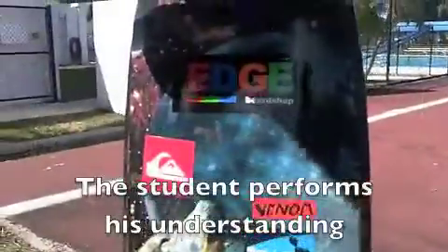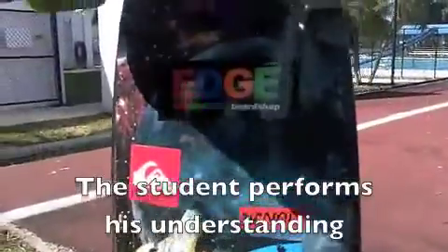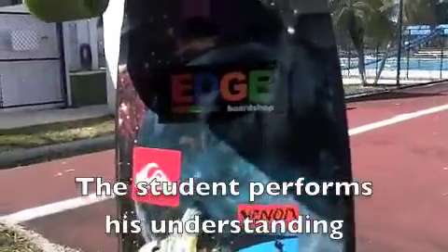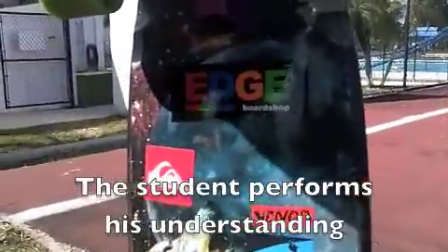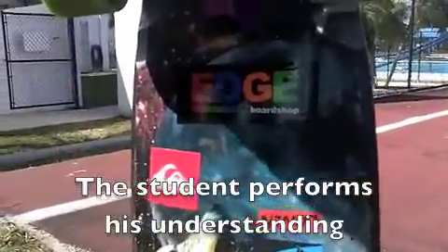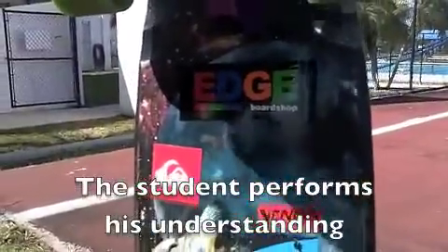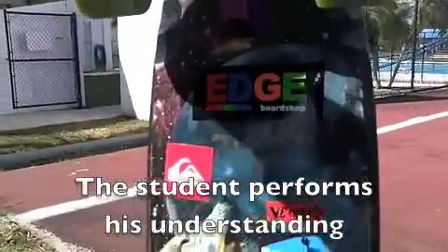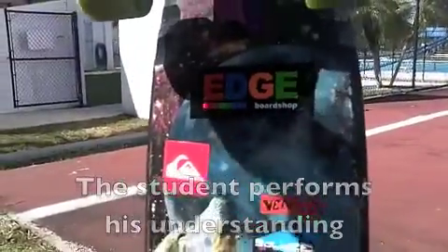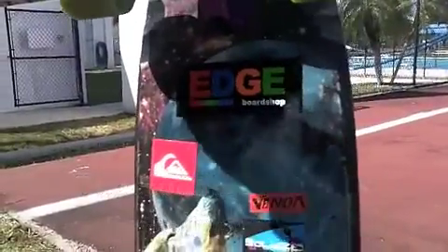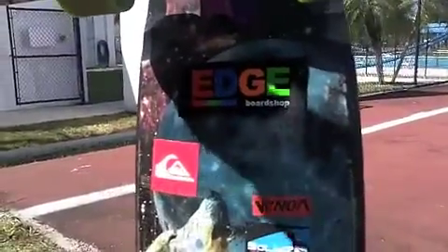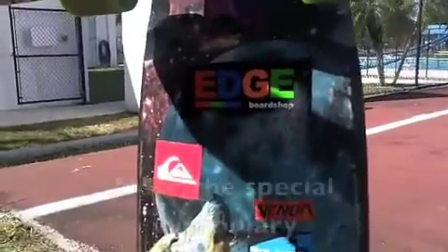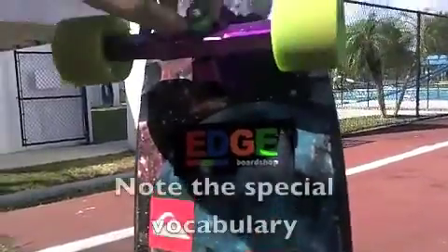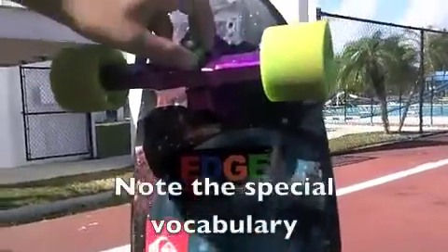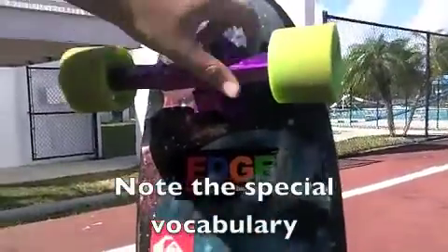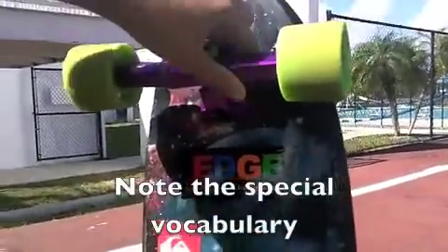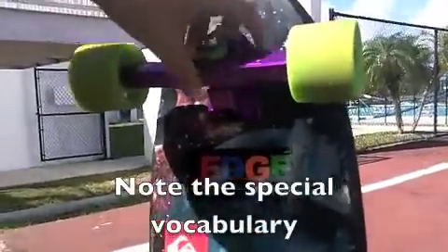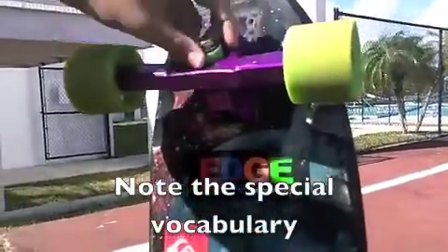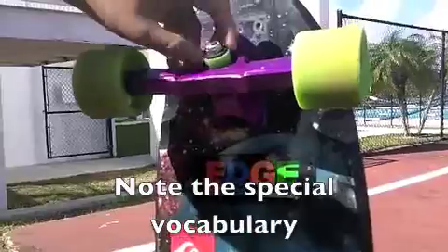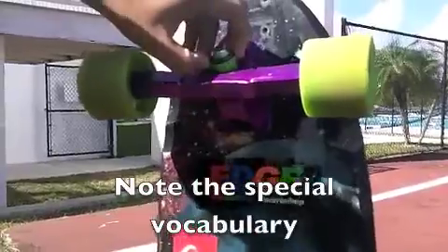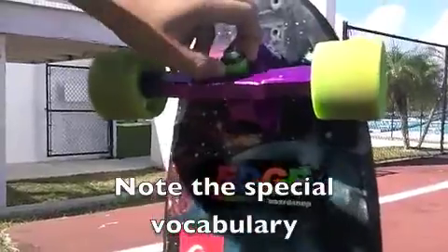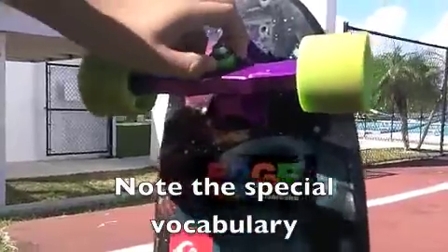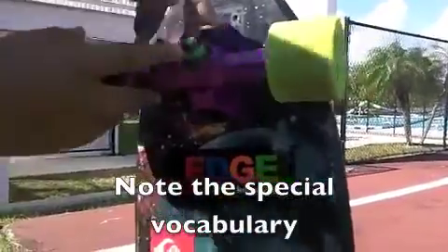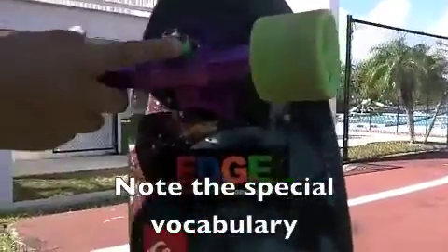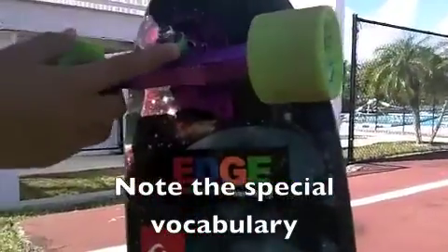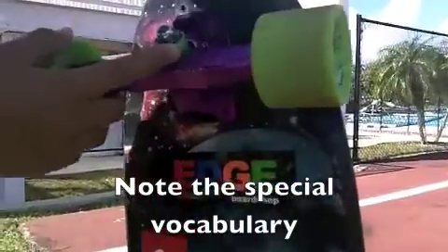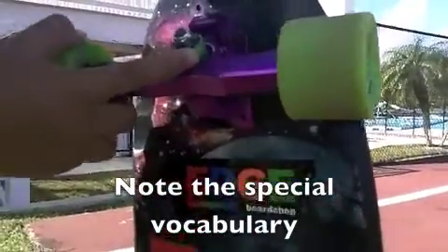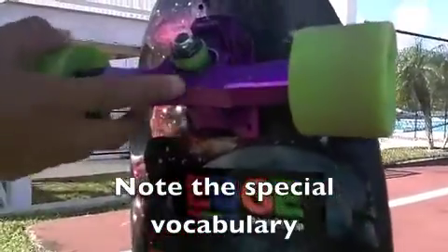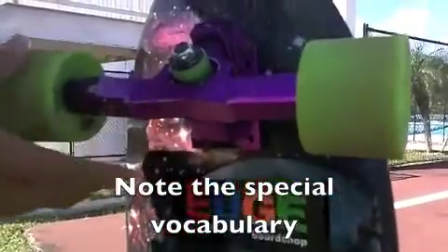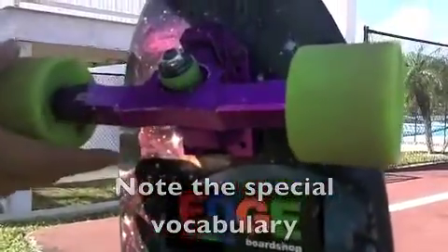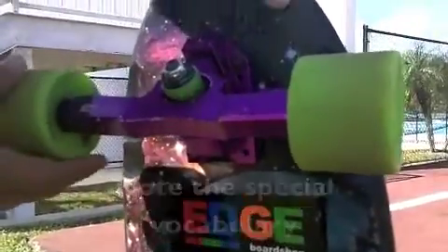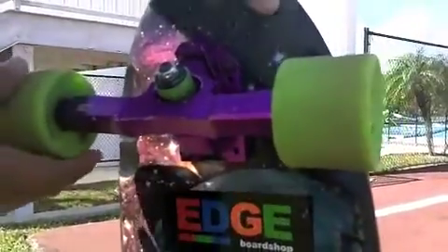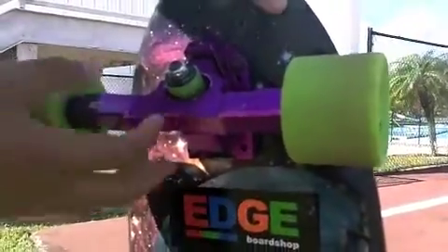Venom is a mark of bushings that are this. Those are the bushings. So you learn a lot of vocabulary.